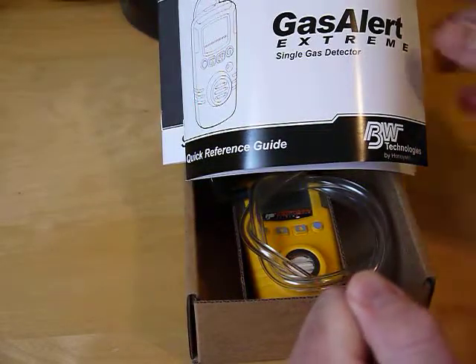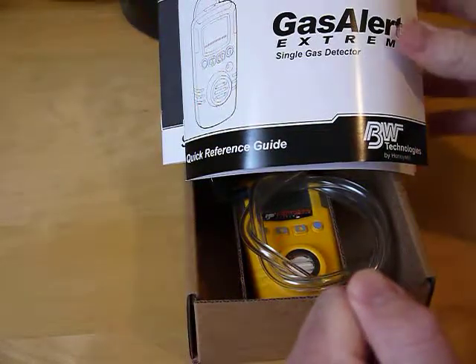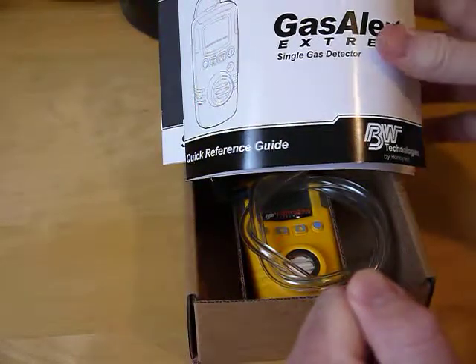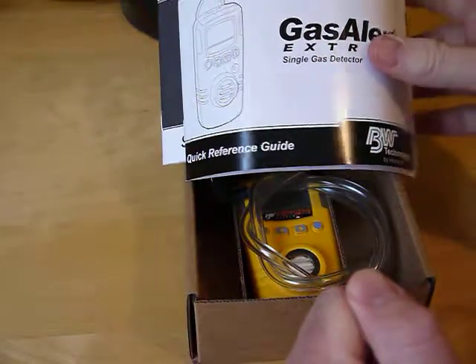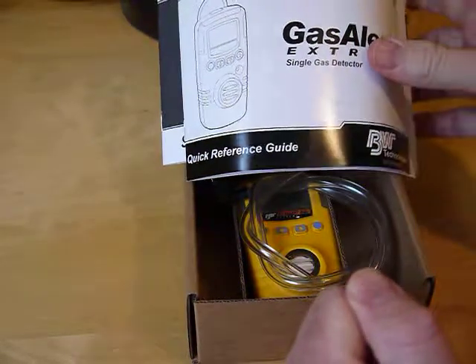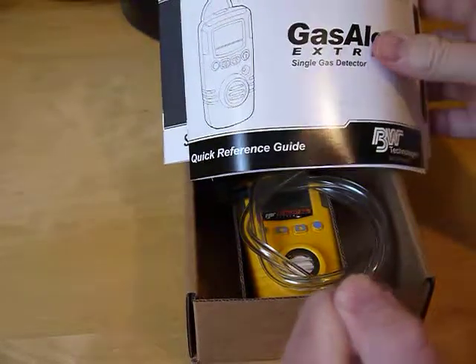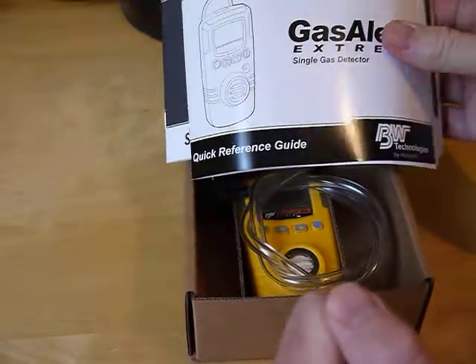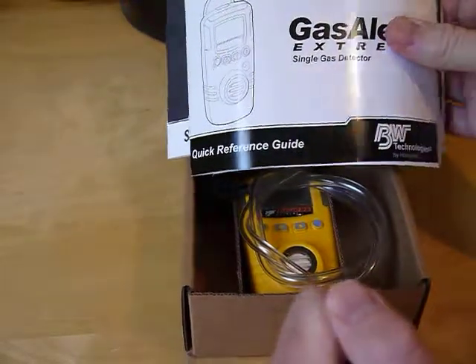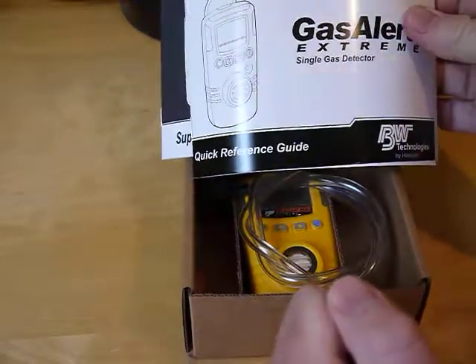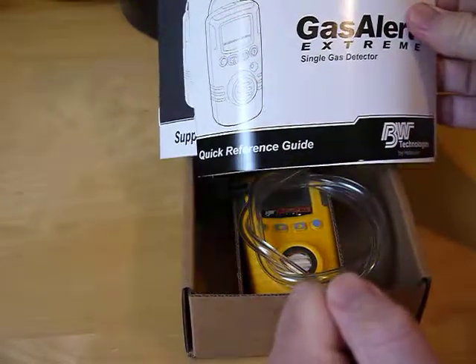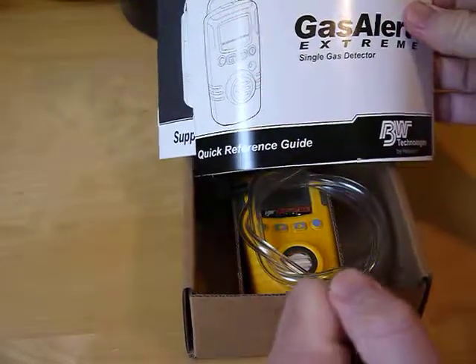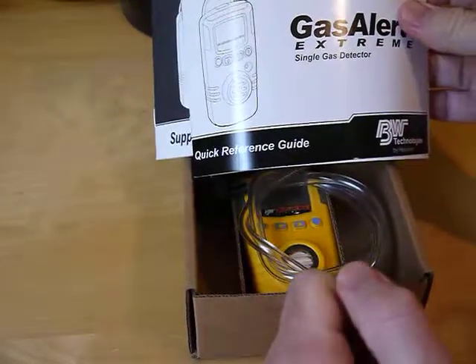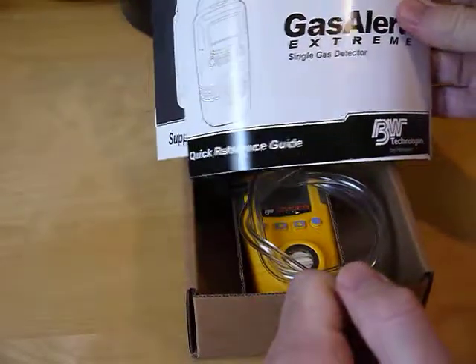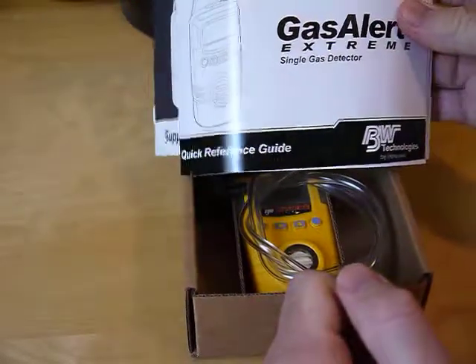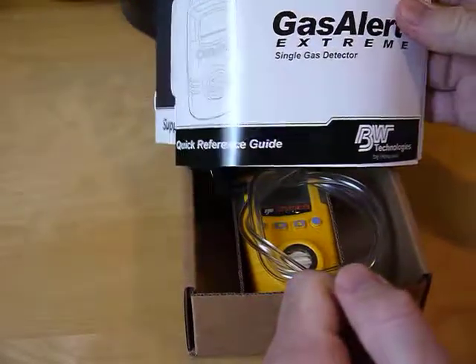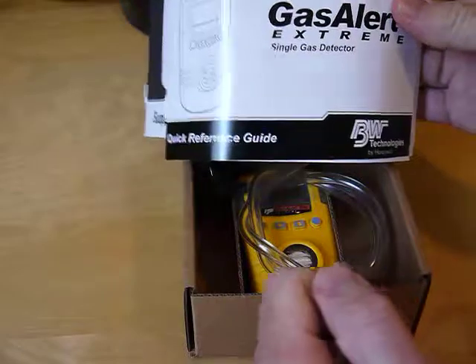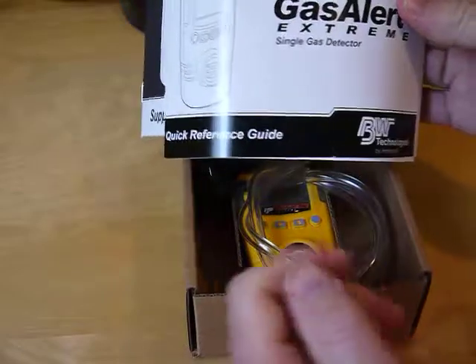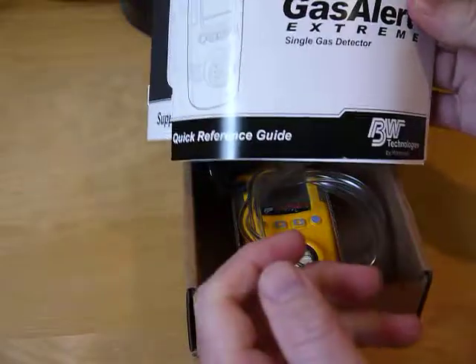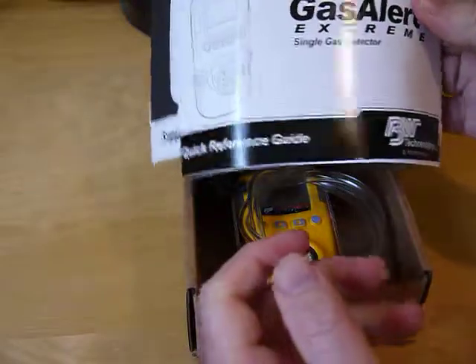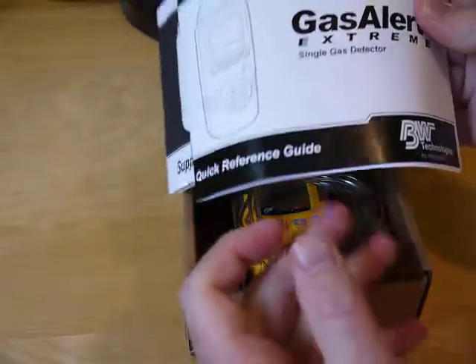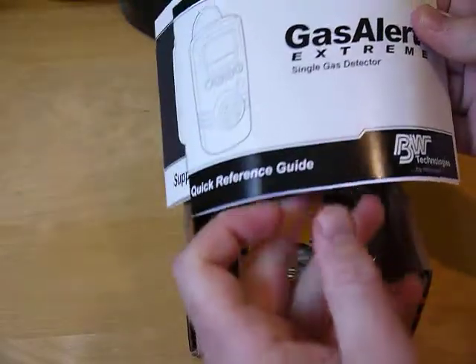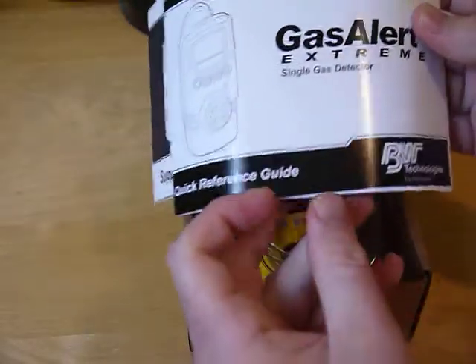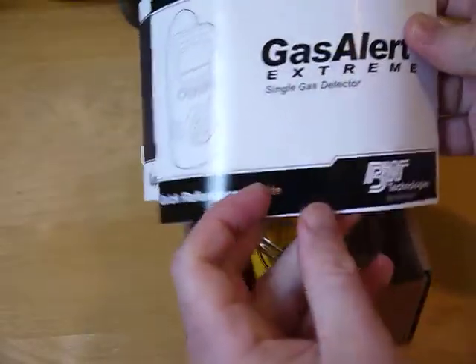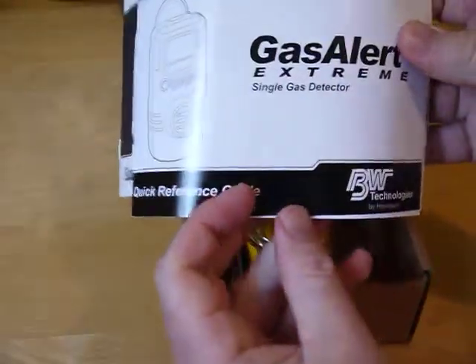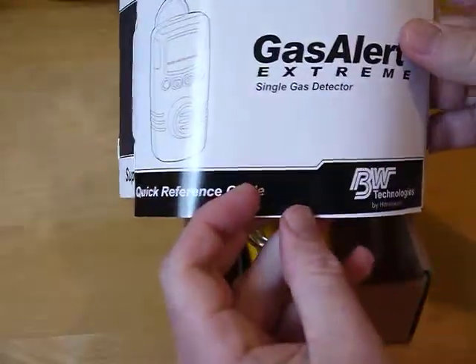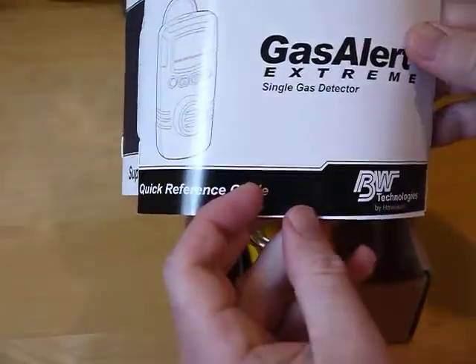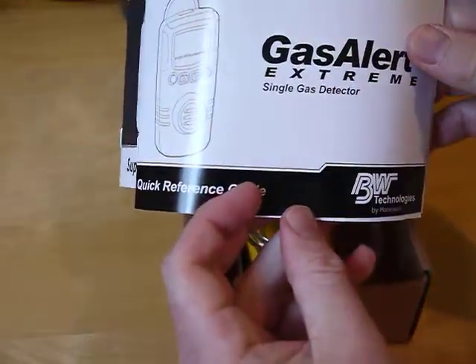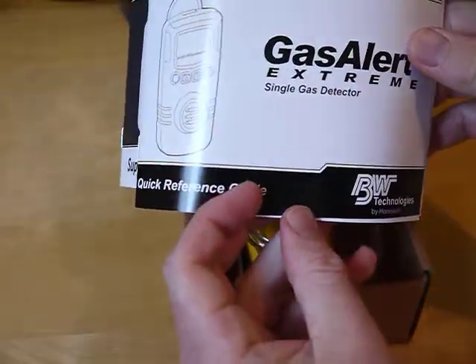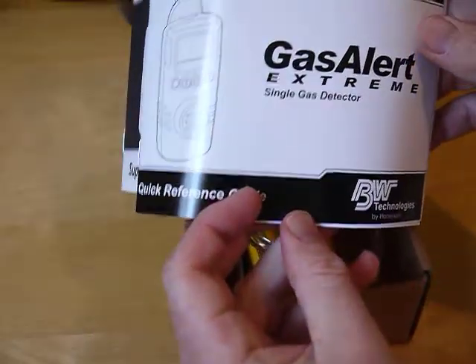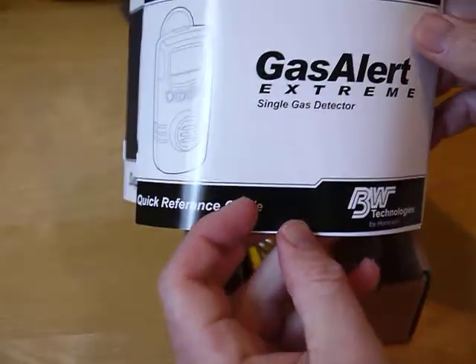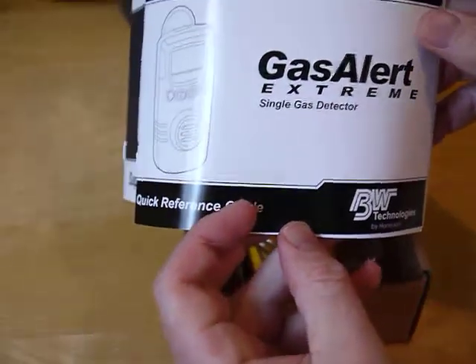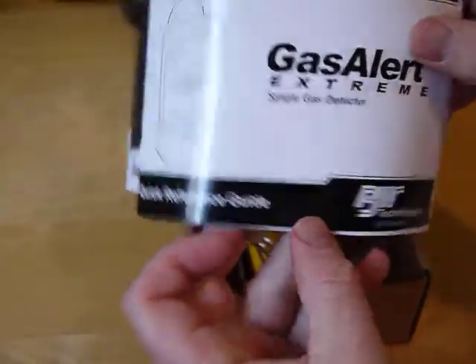This is an overview of the Honeywell BW Technologies GasAlert Xtreme gas detector.